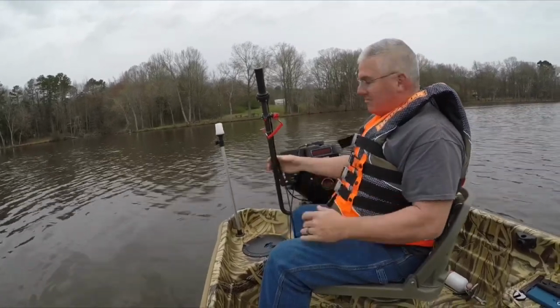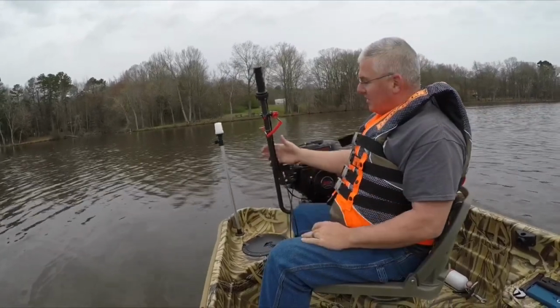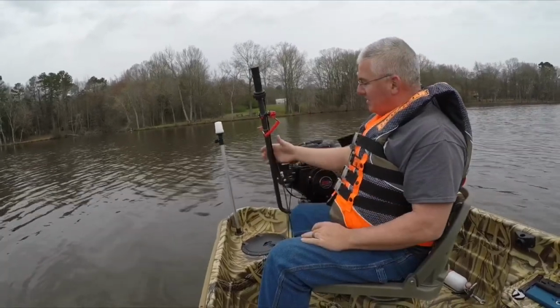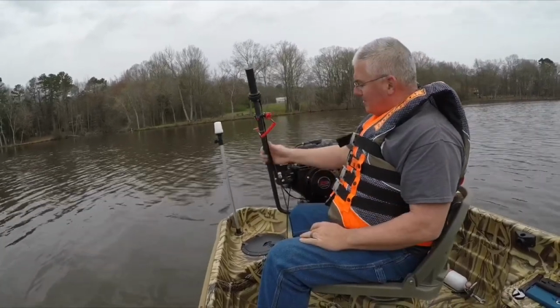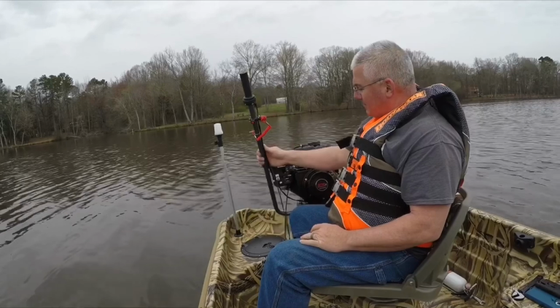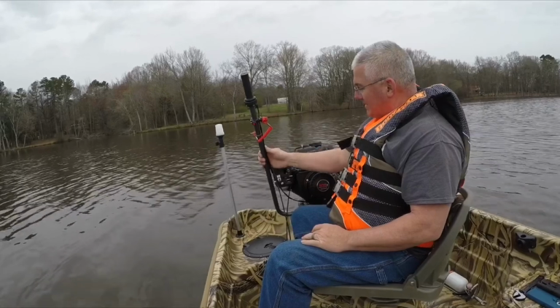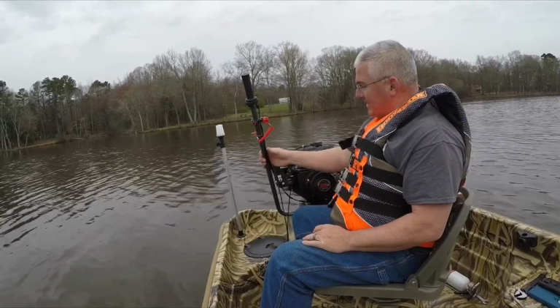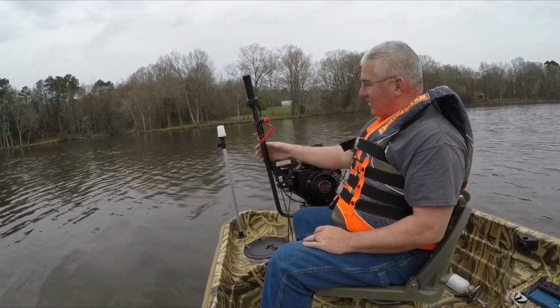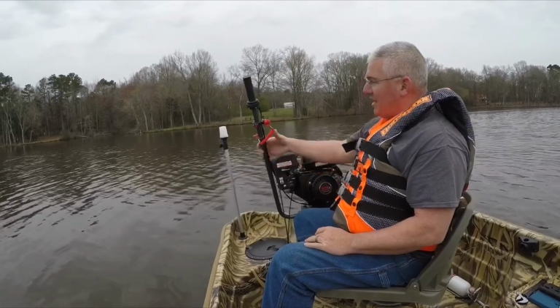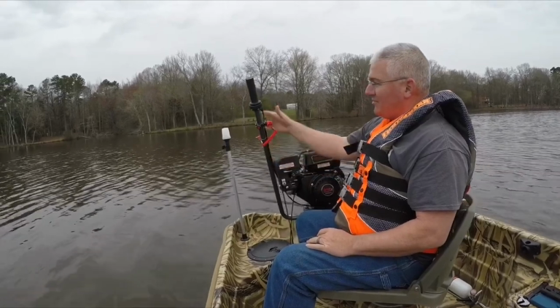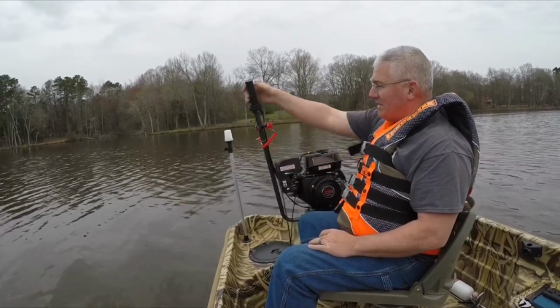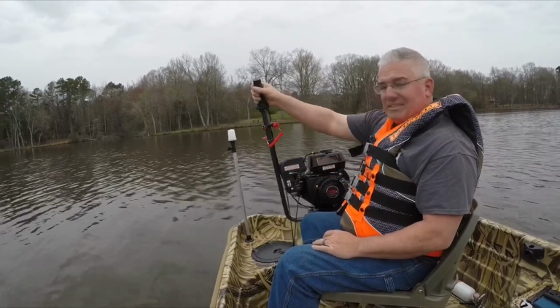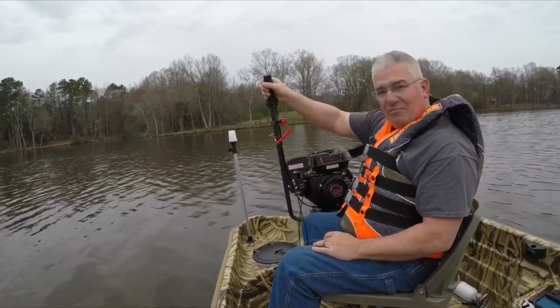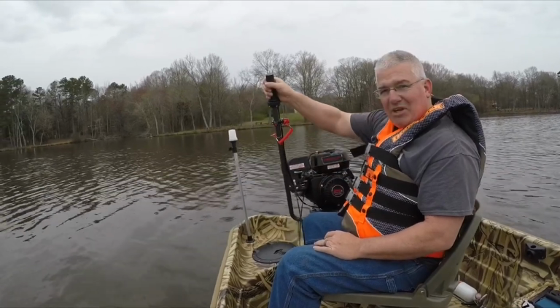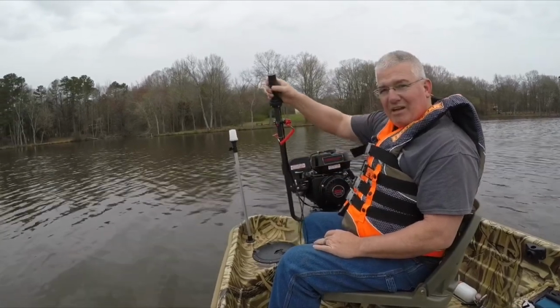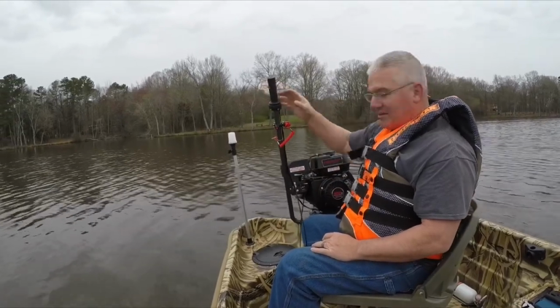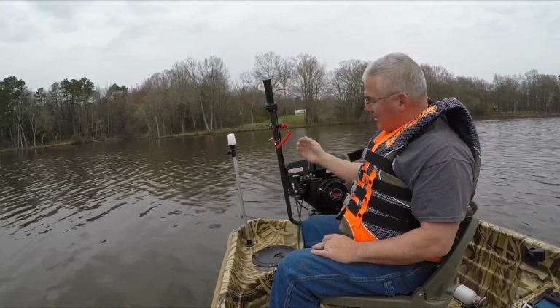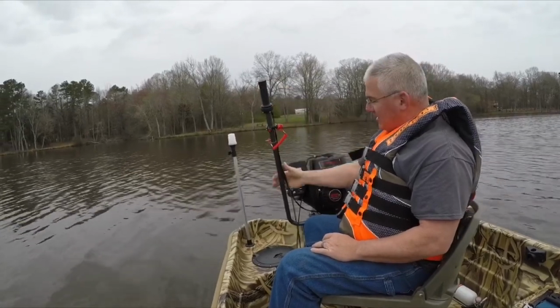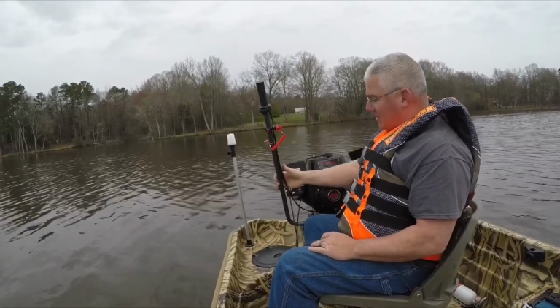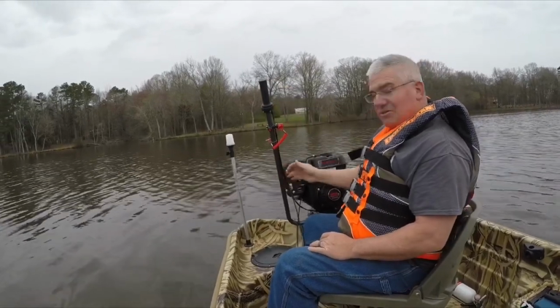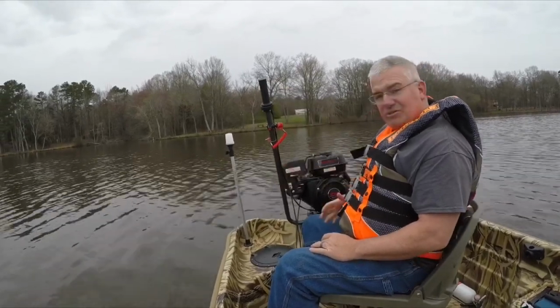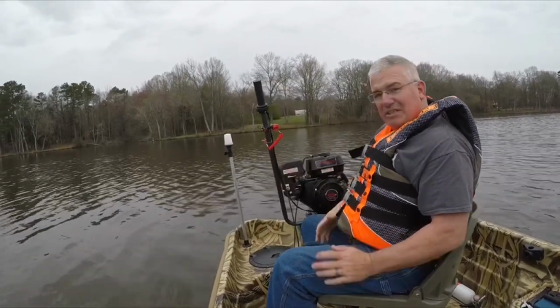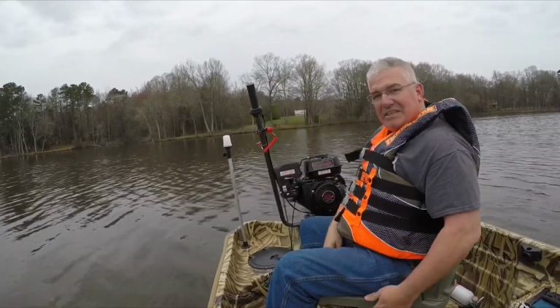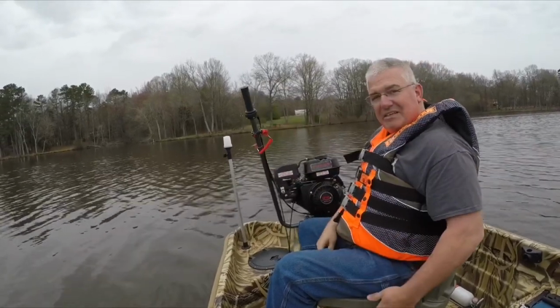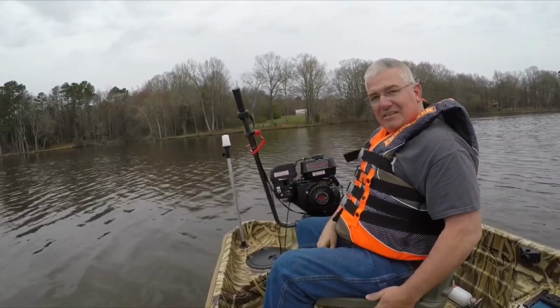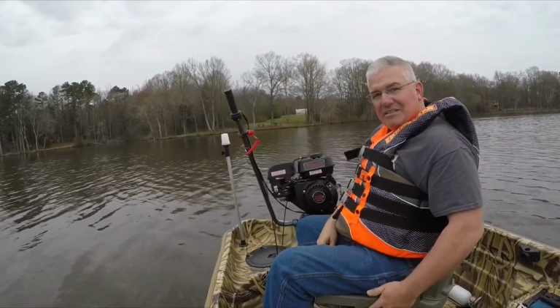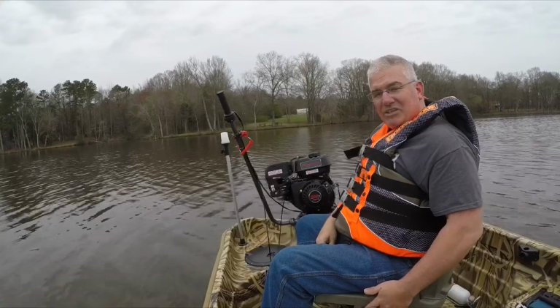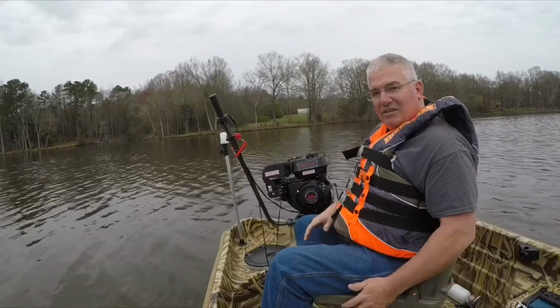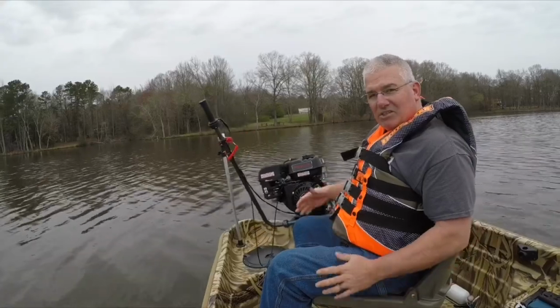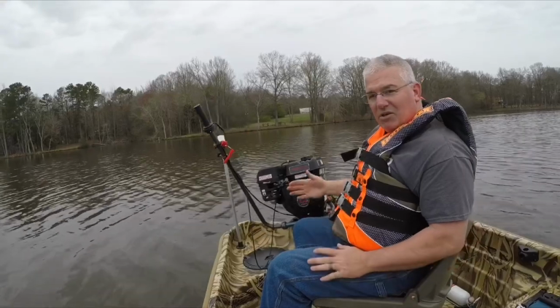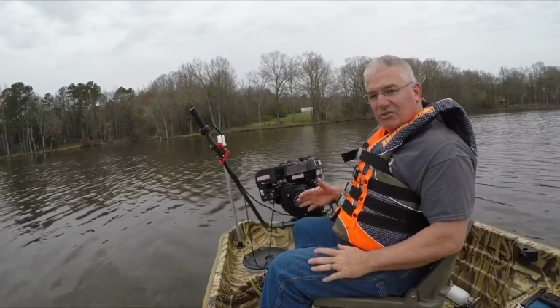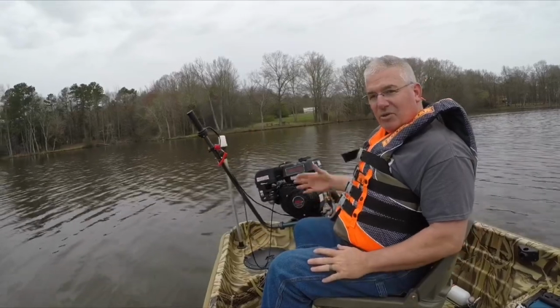As it stands right now, the reason it's up so high like this is because this seat is stationary and it's so close to the motor.